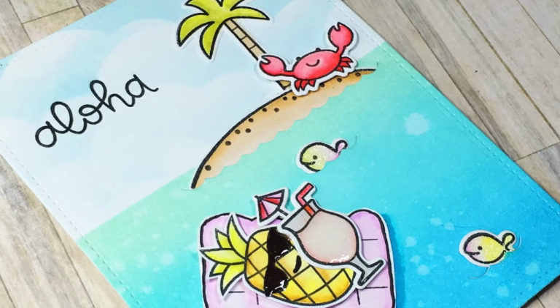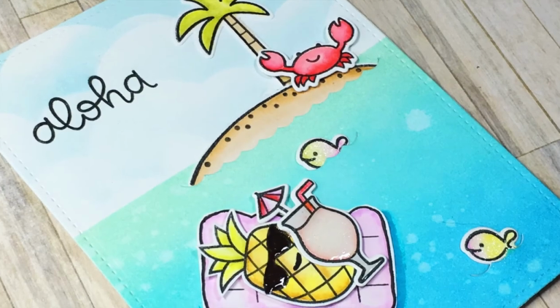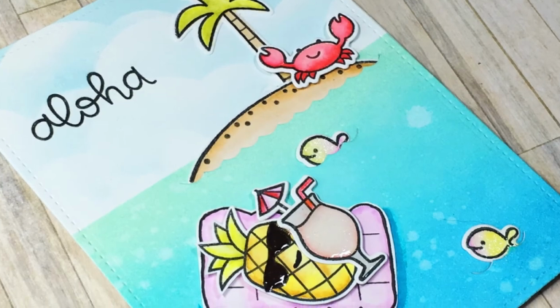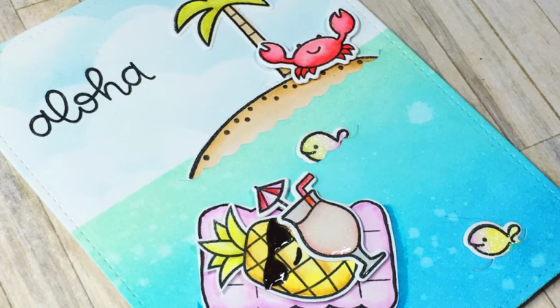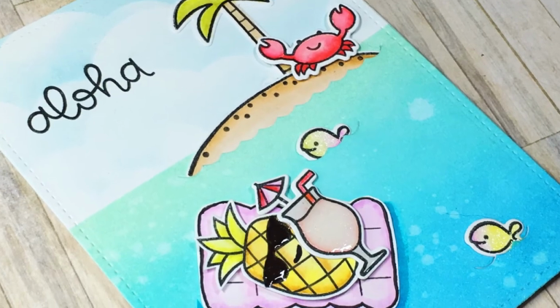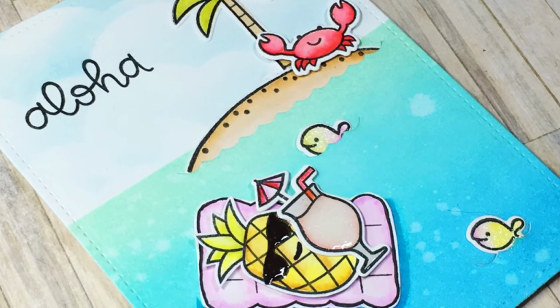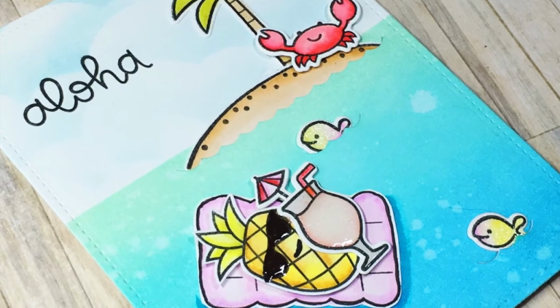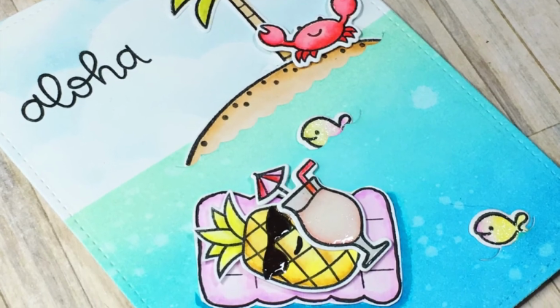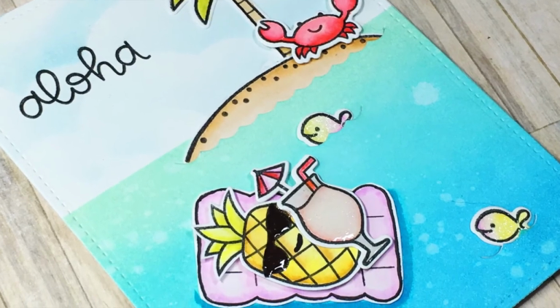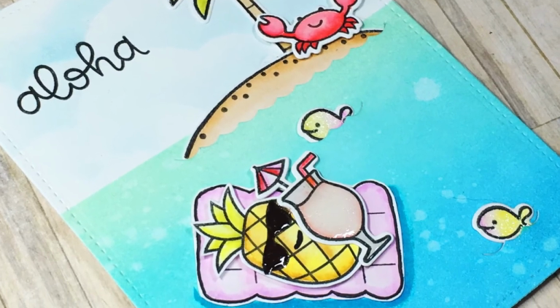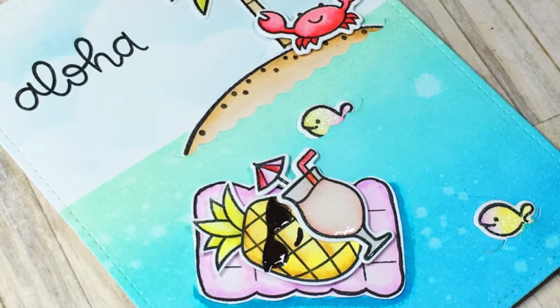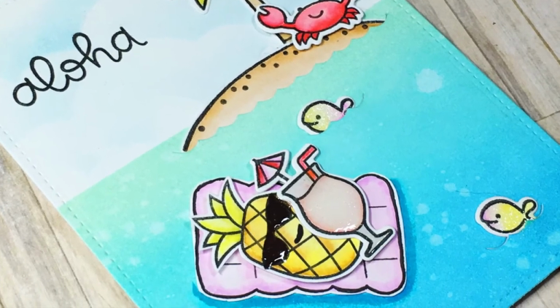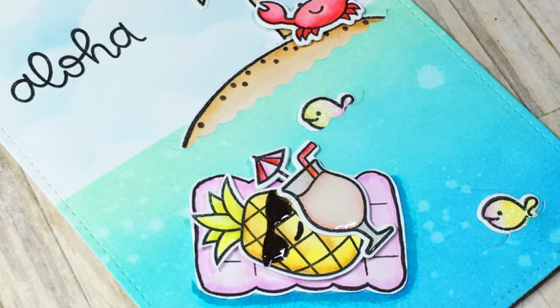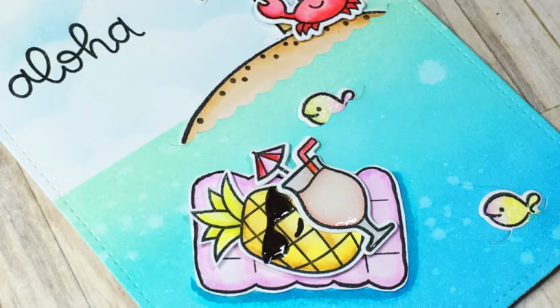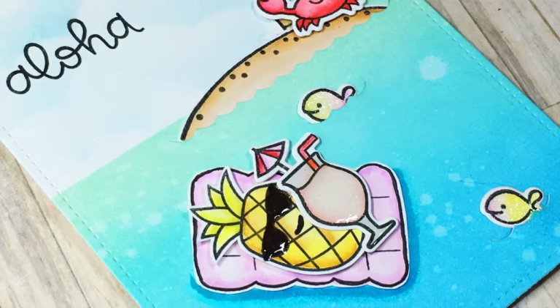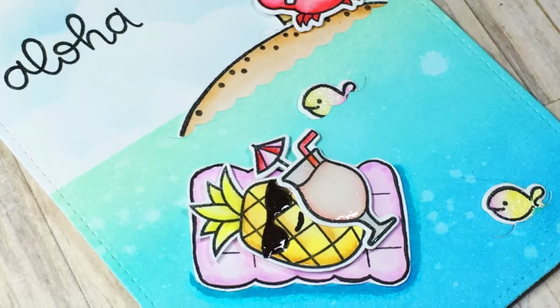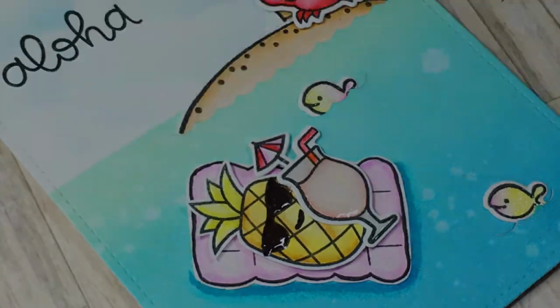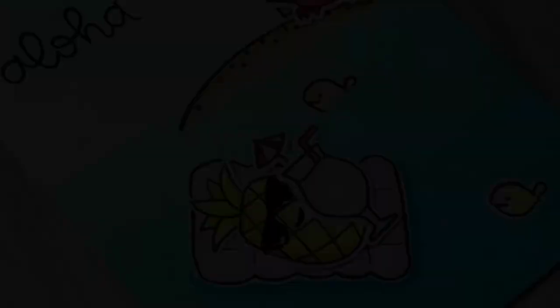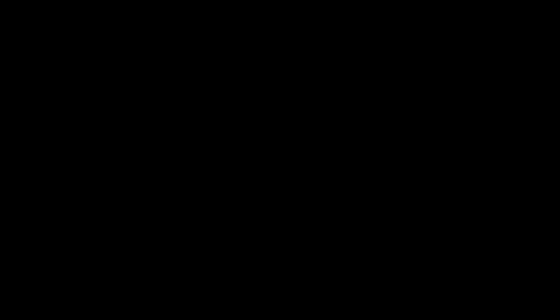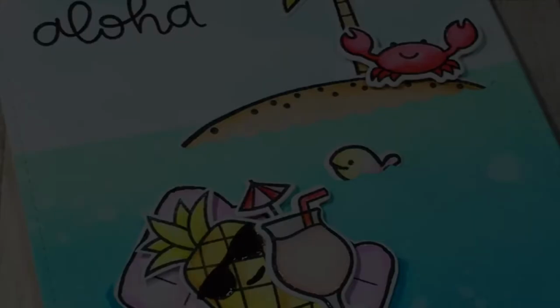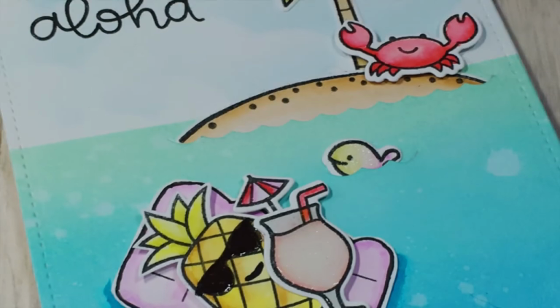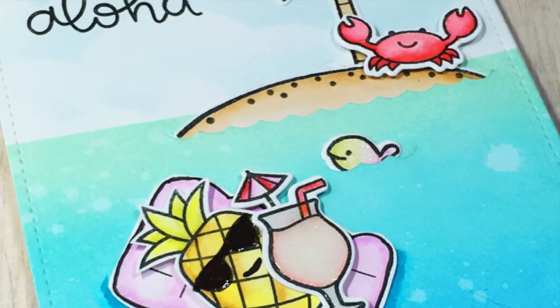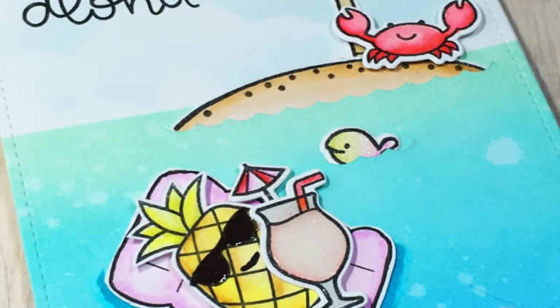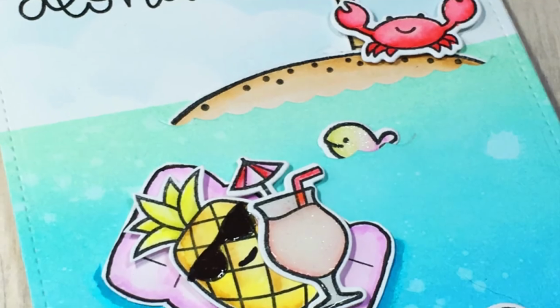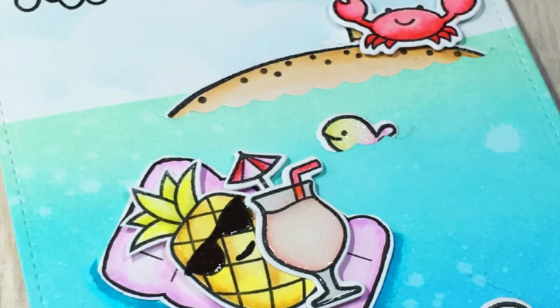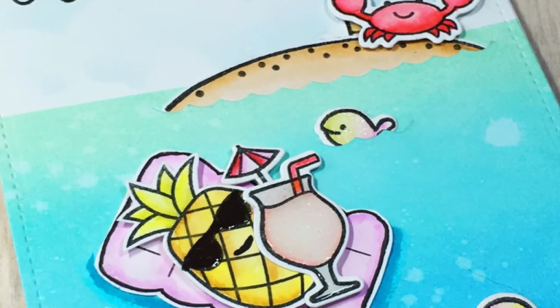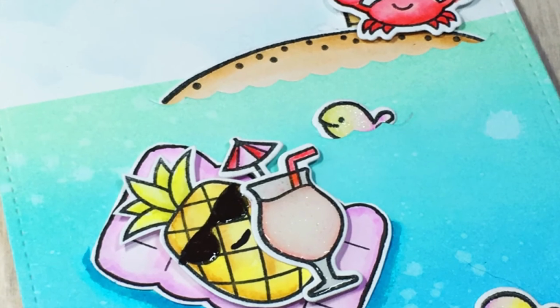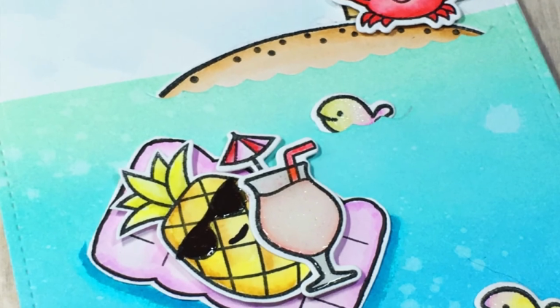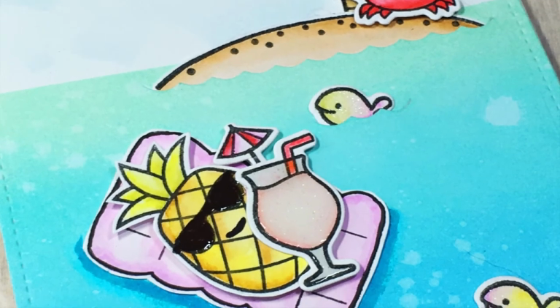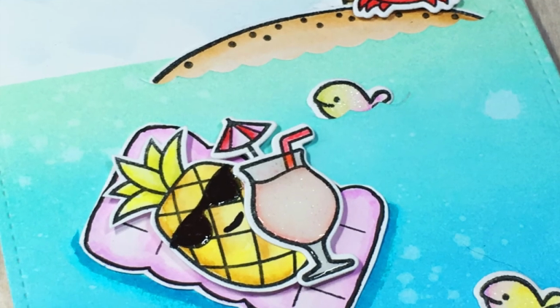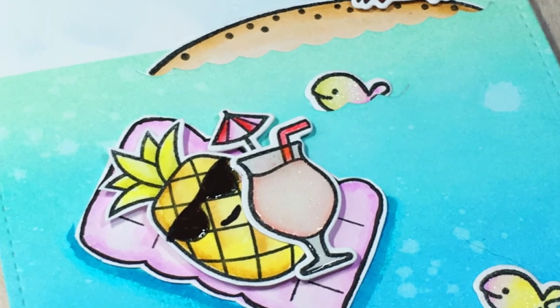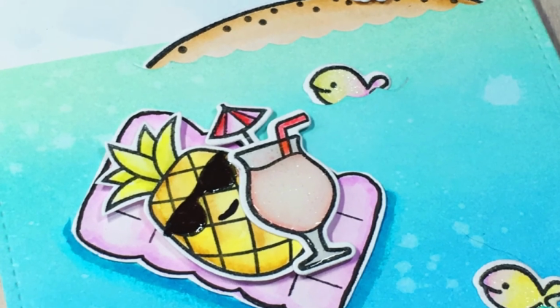I hope you enjoyed the card today — I had a lot of fun making it, and I will see you all really soon in the next video. Bye!